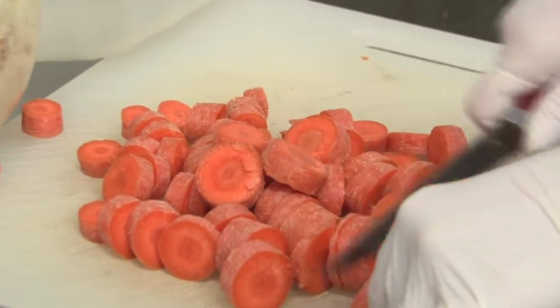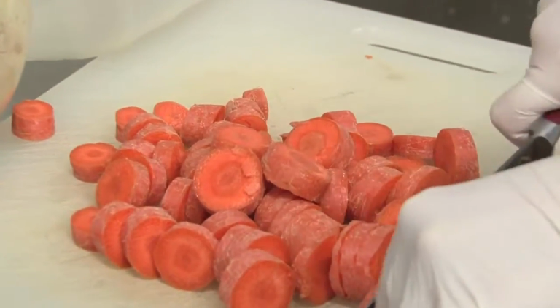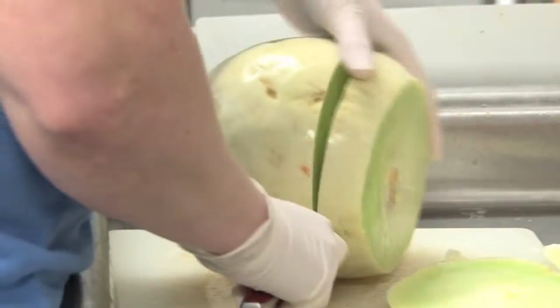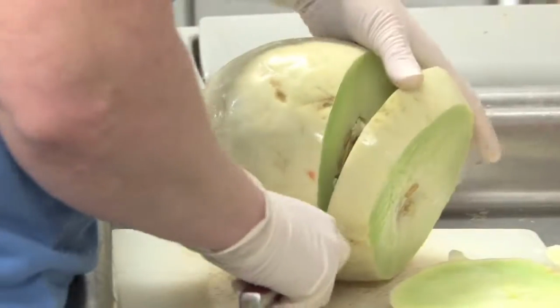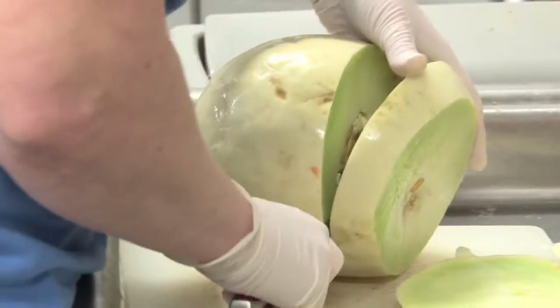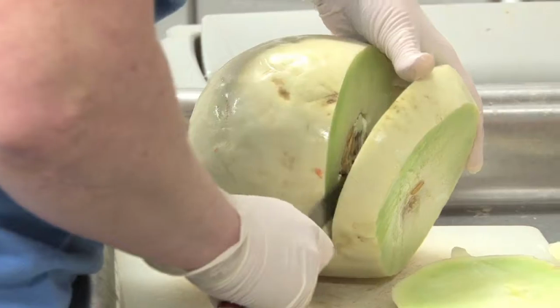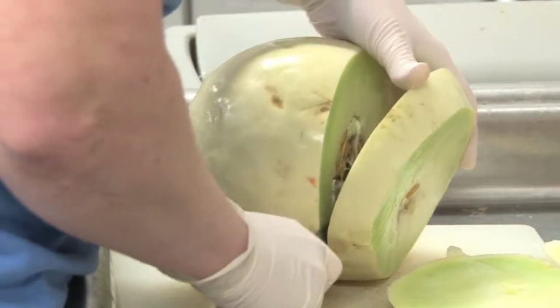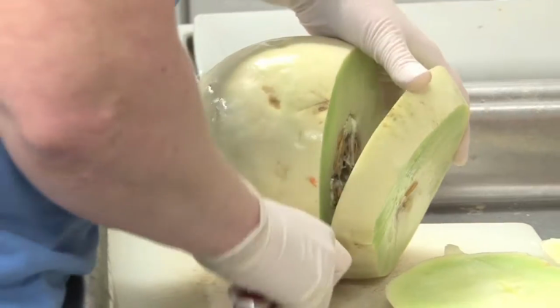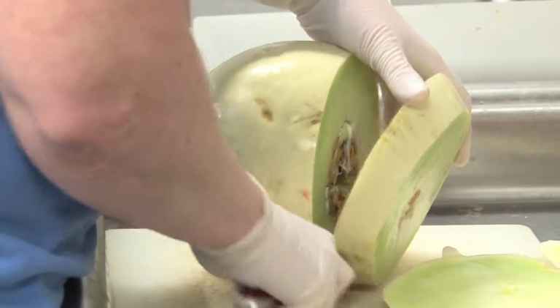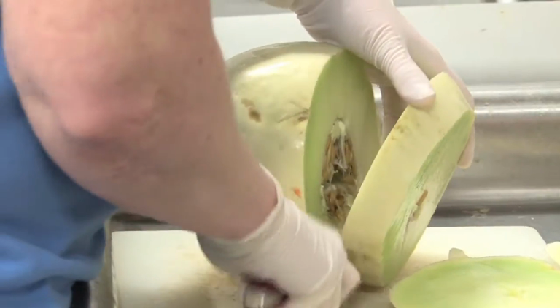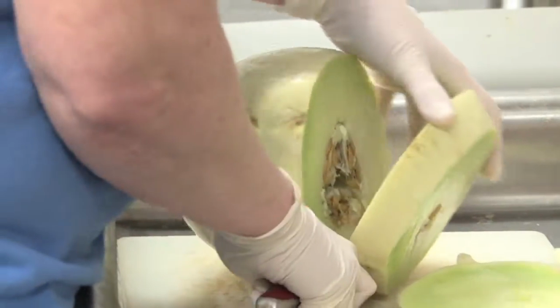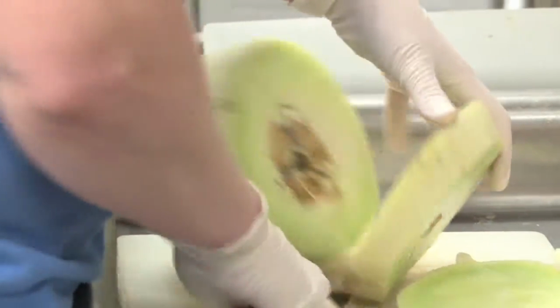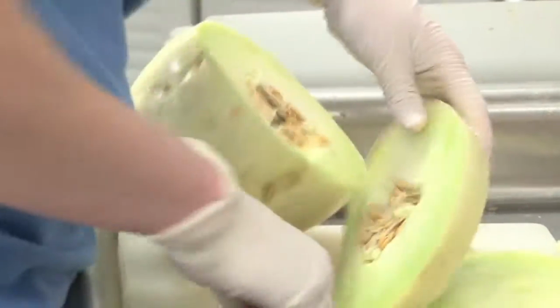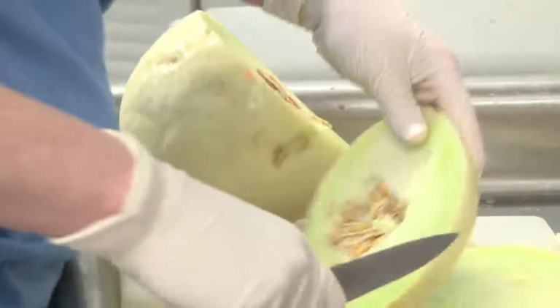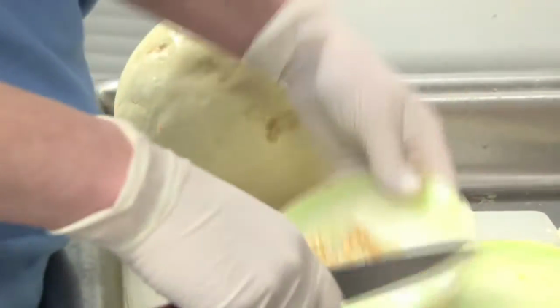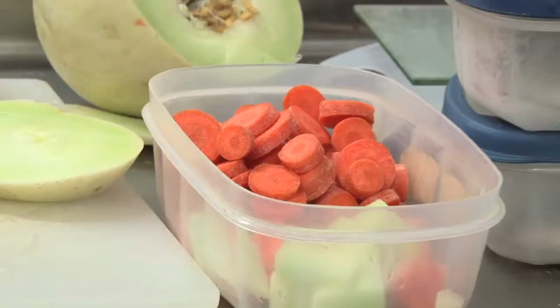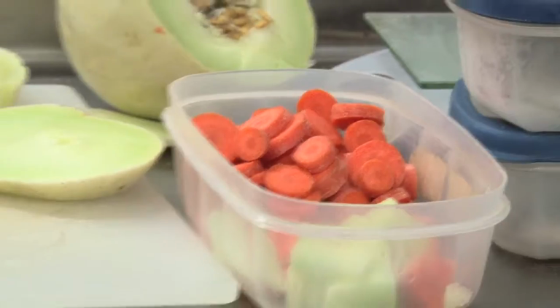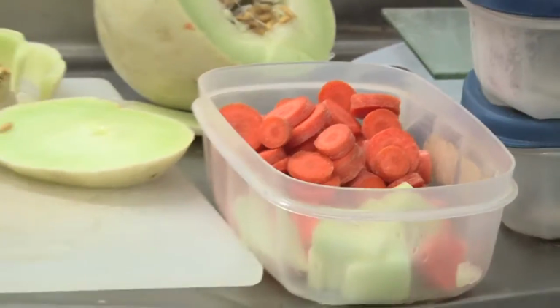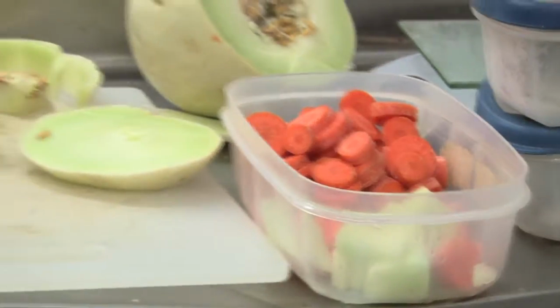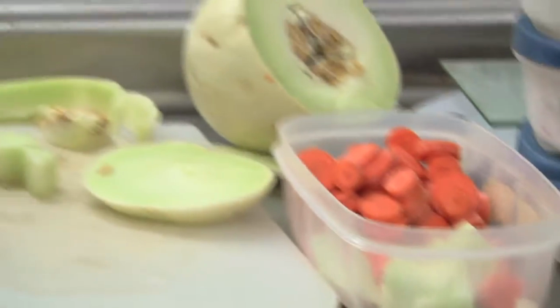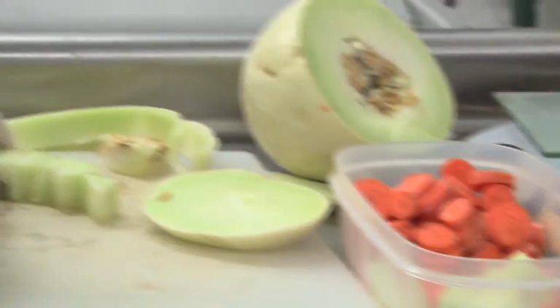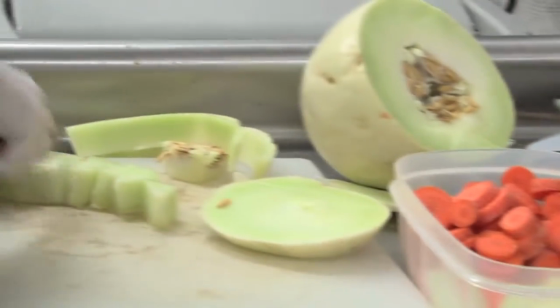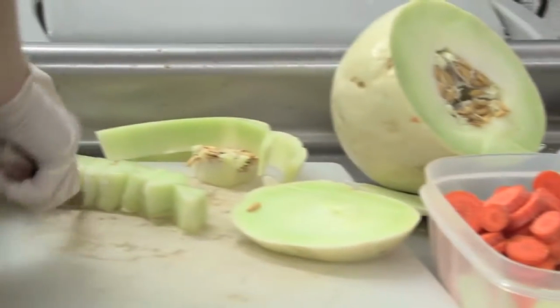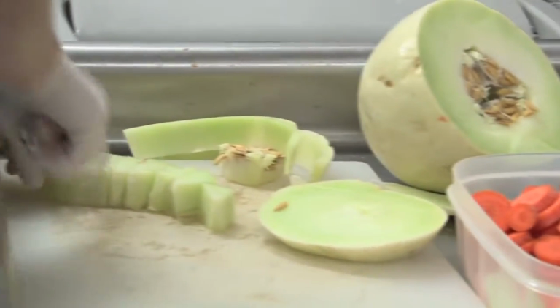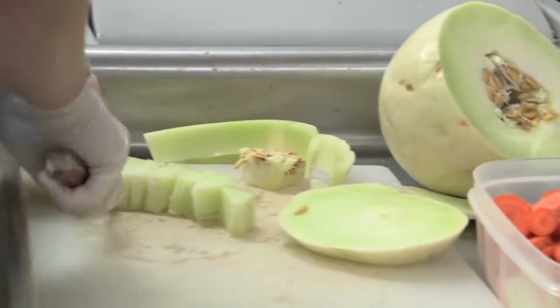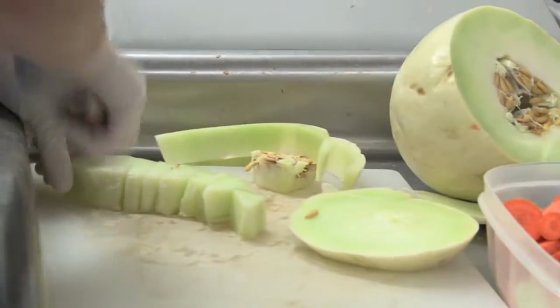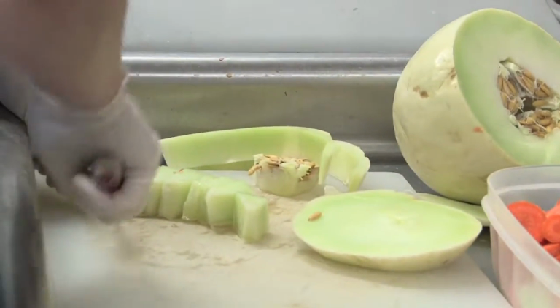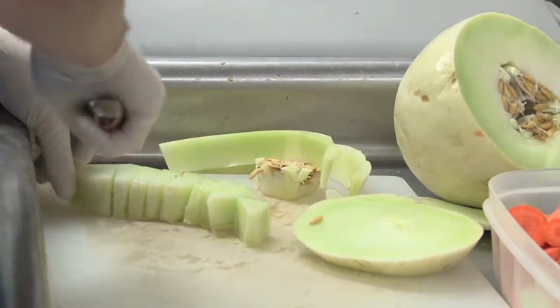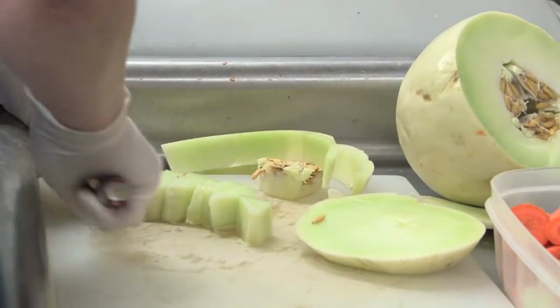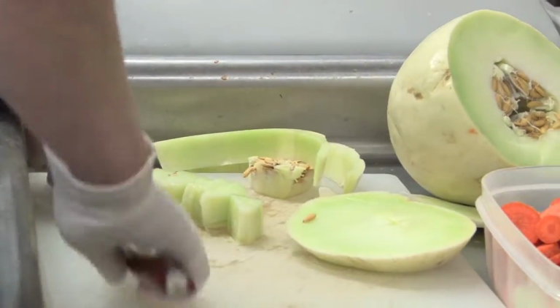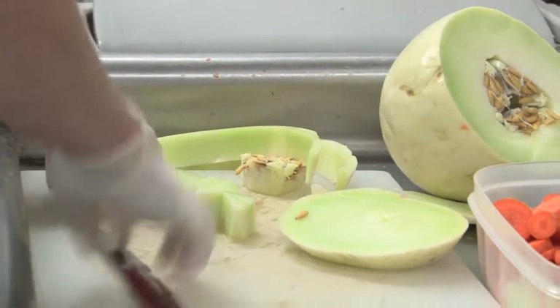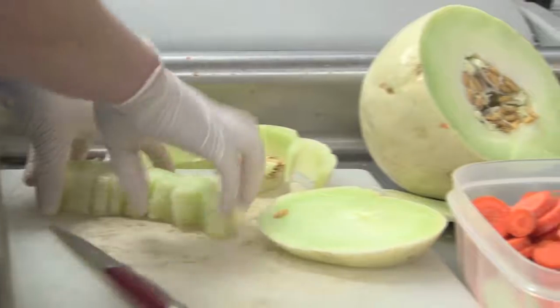We do change up the variety of fruits and vegetables. Interestingly, they do not like citrus fruit, so we don't feed them those.